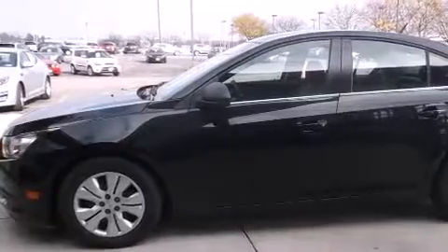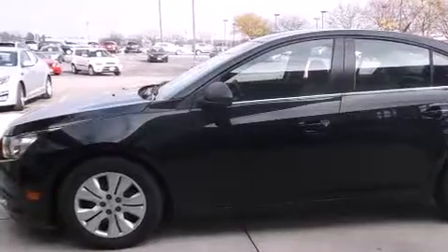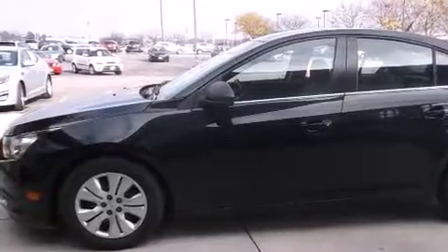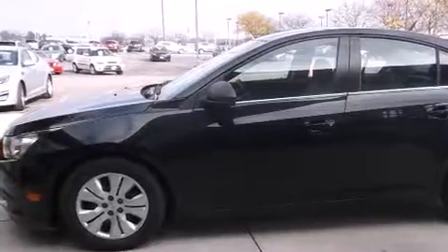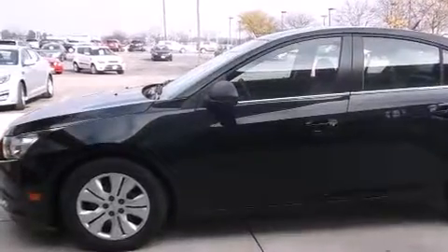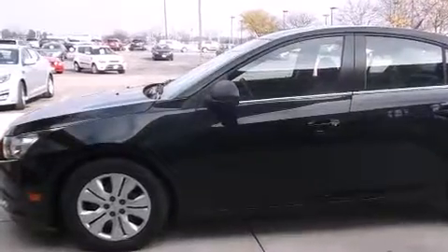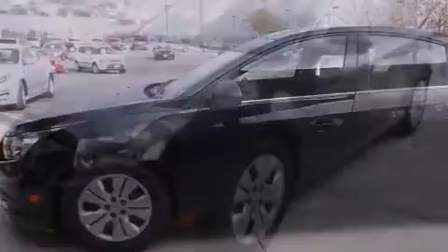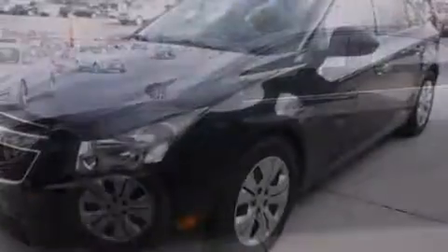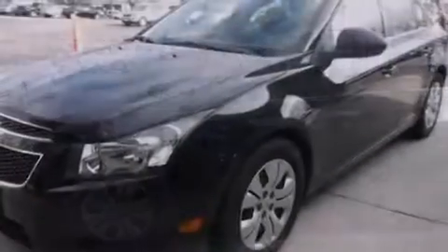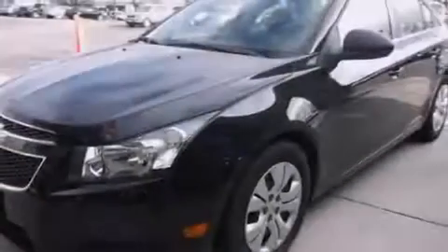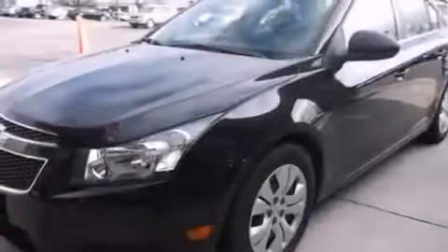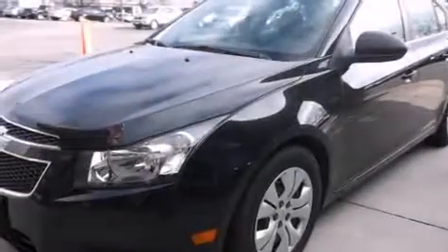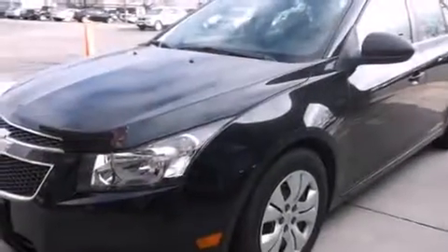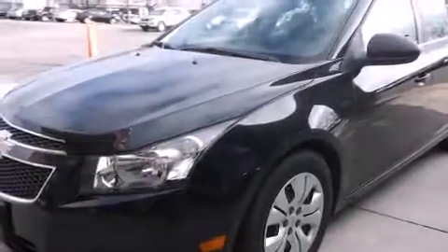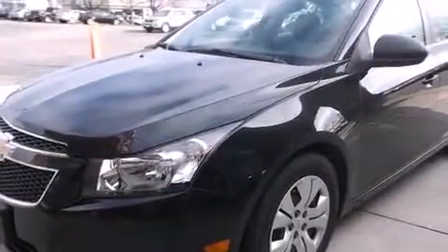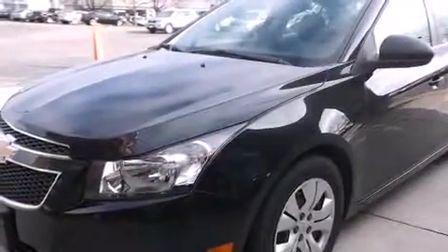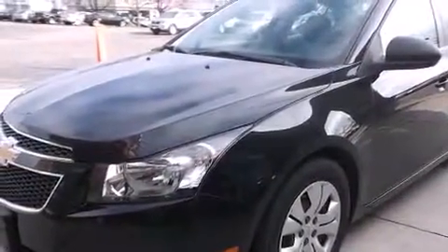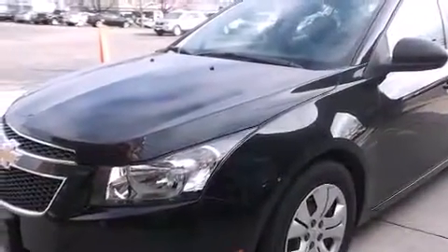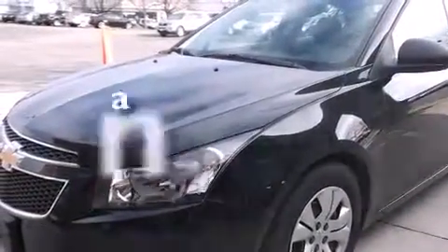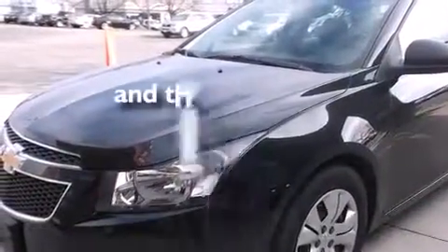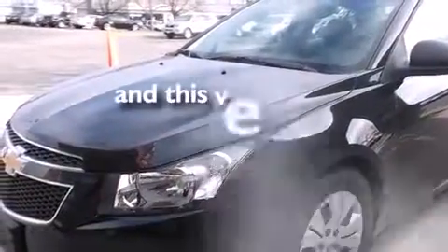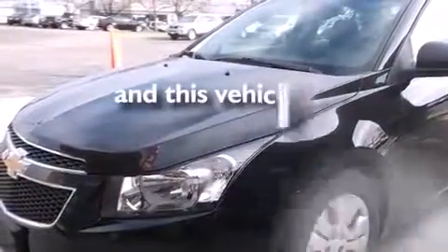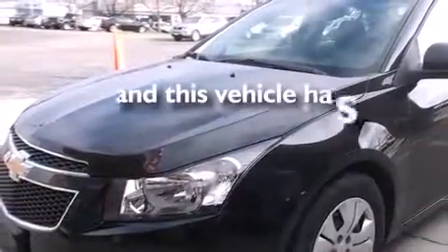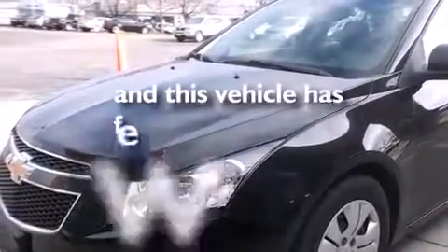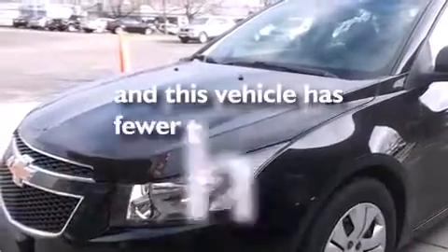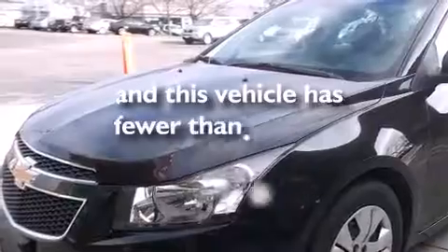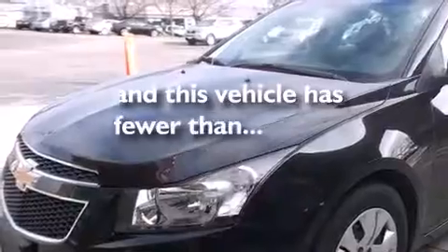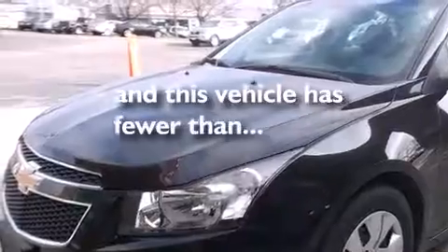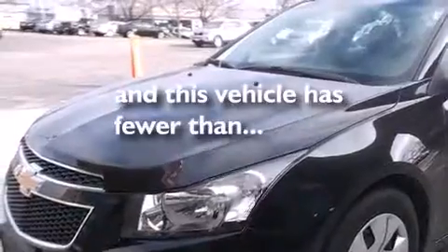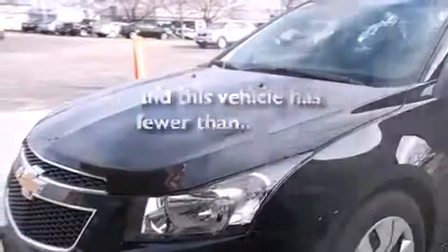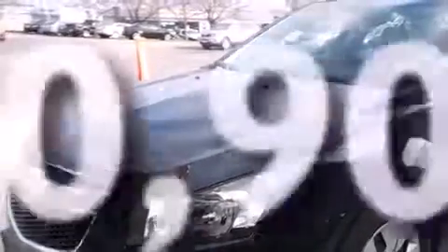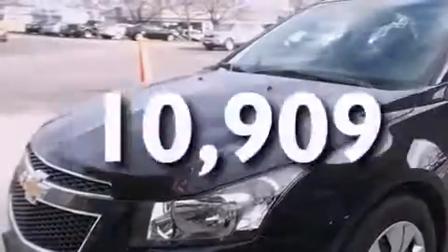Air conditioning, a split folding rear seat, and this vehicle has fewer than 11,000 miles on the odometer.